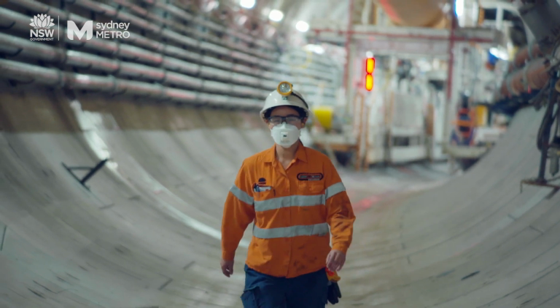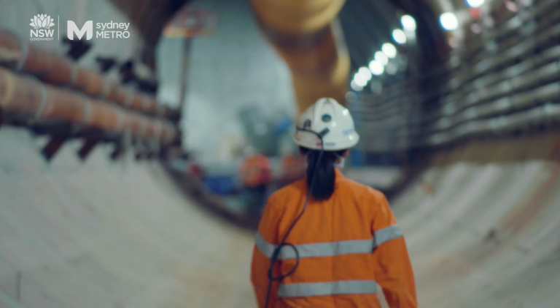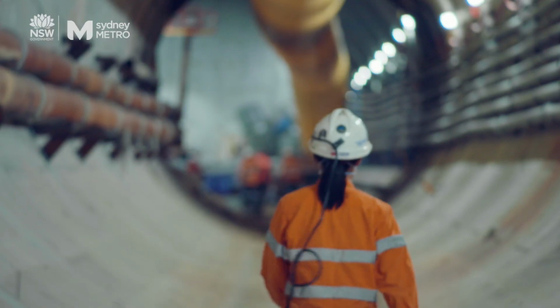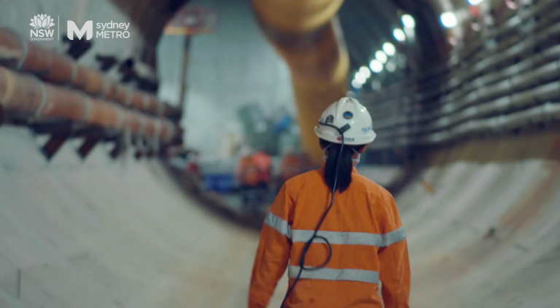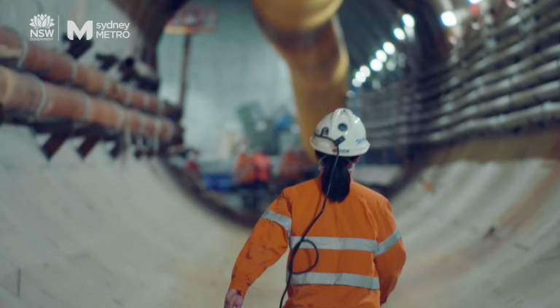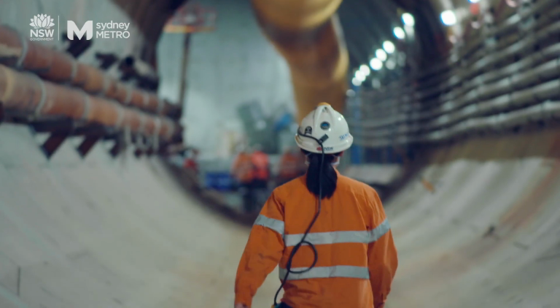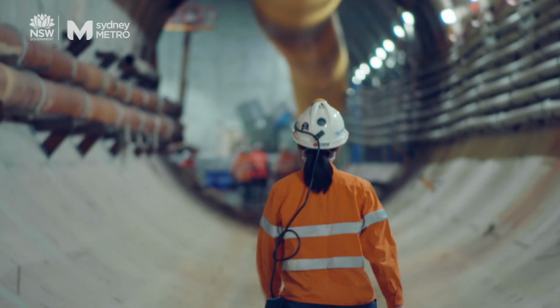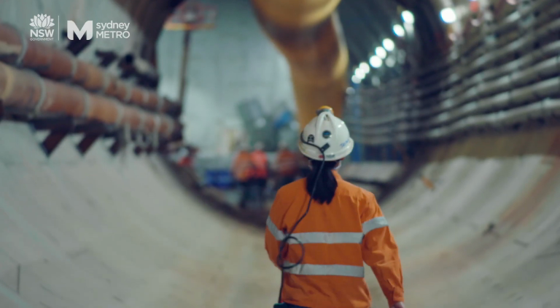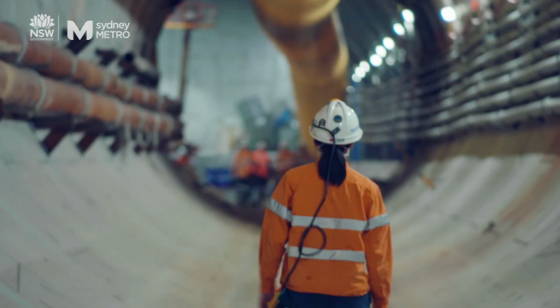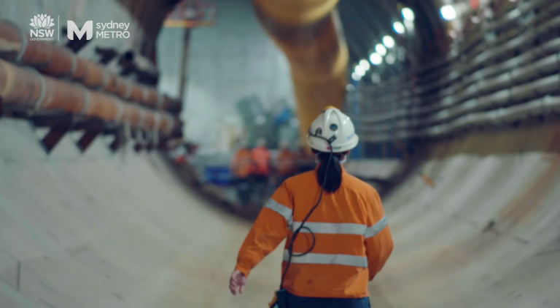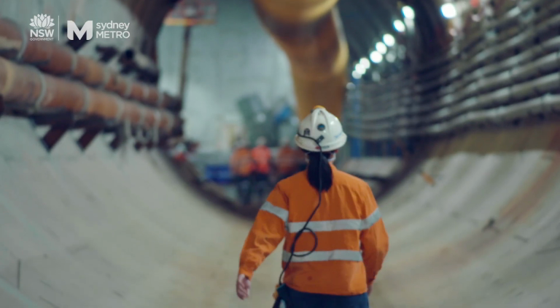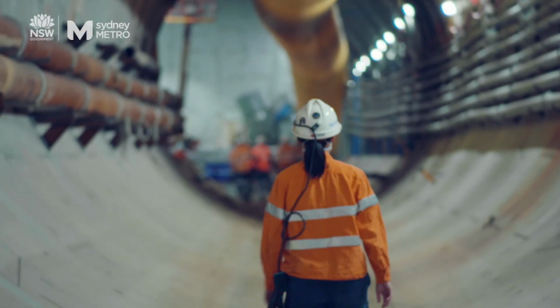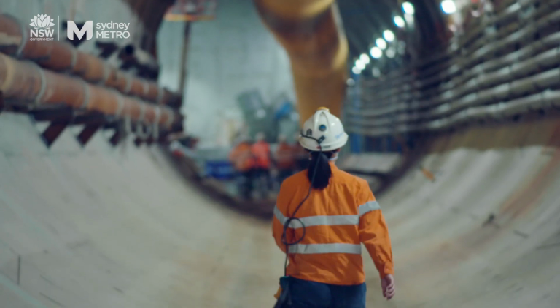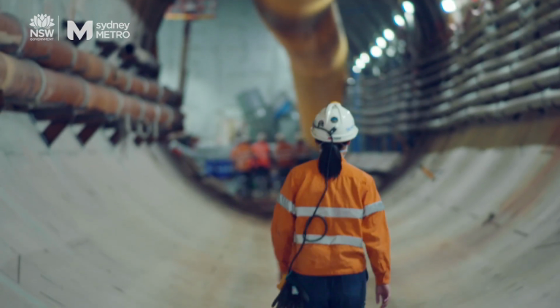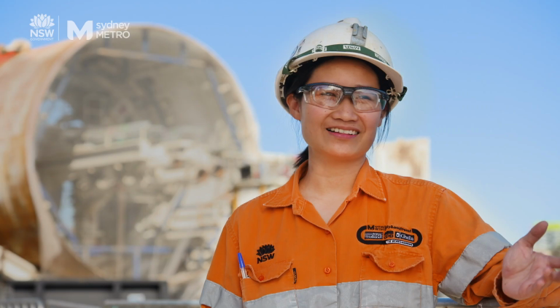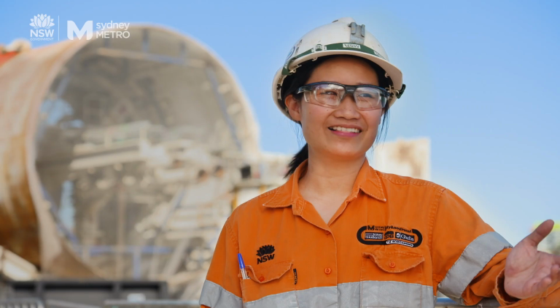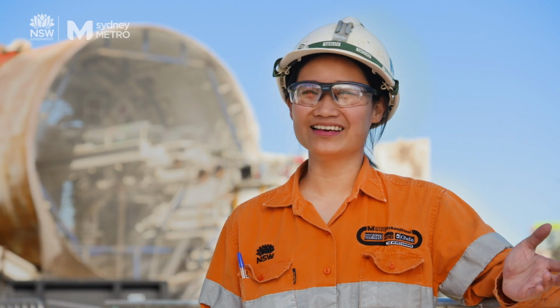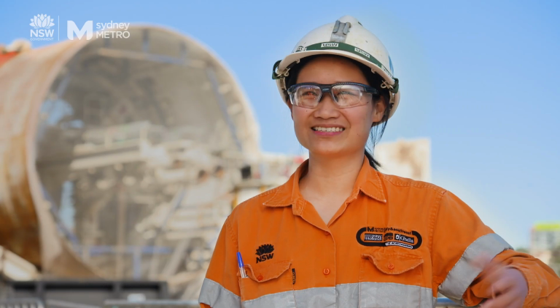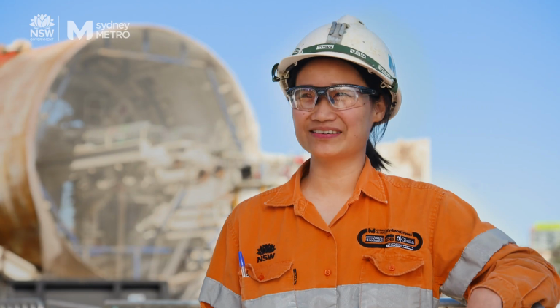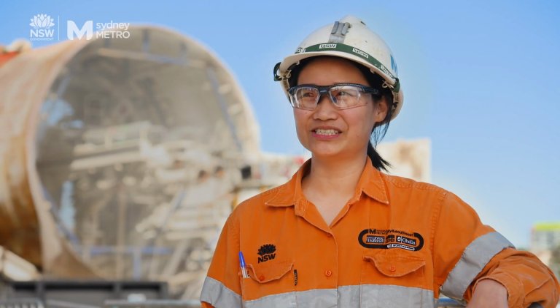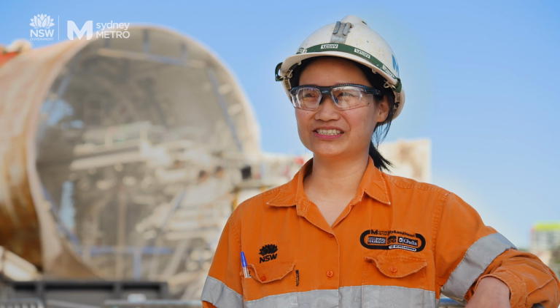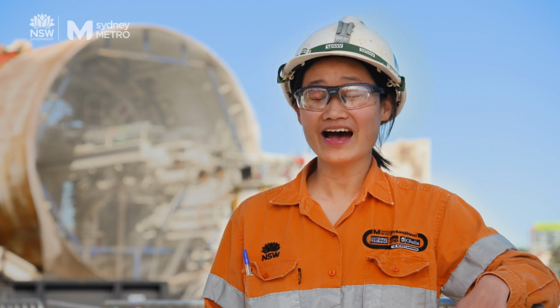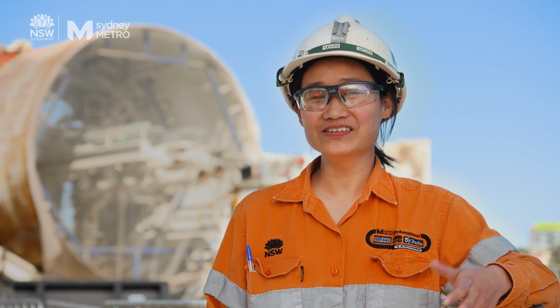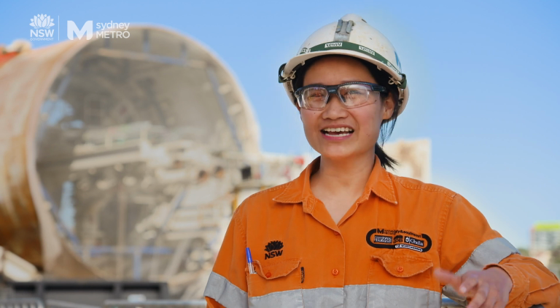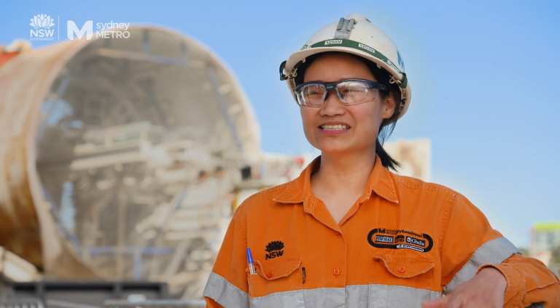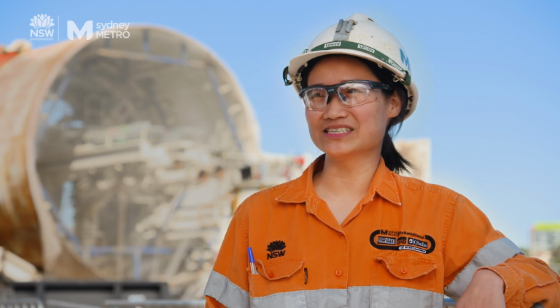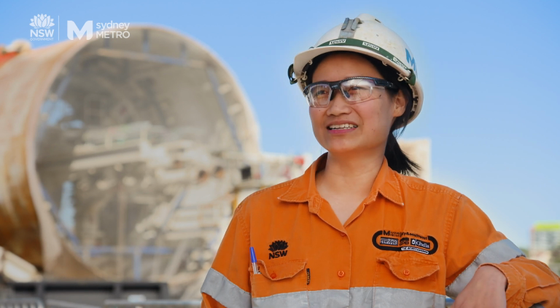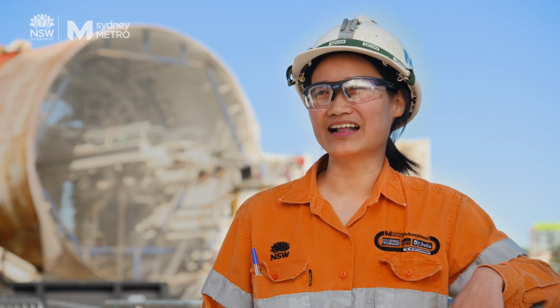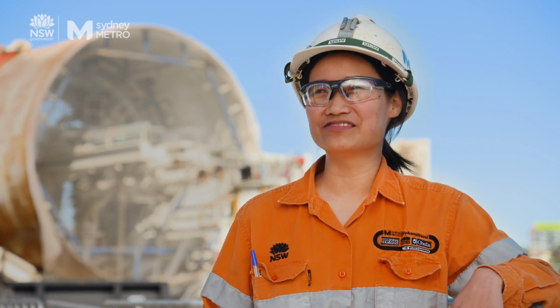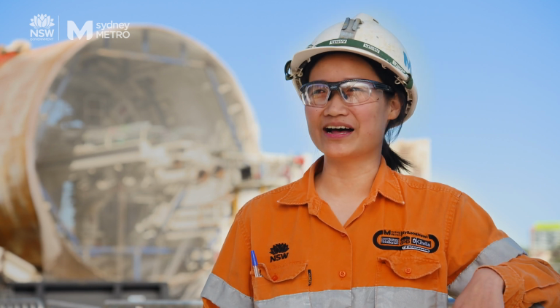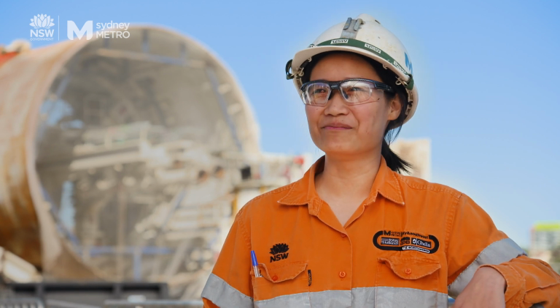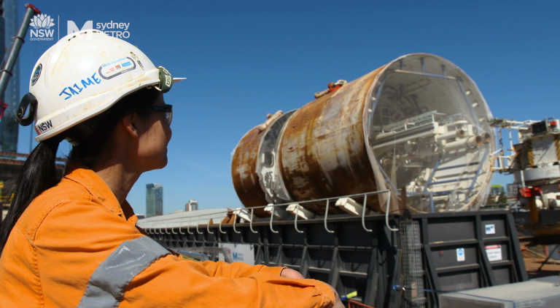Every day I'm very proud to be part of a project like this, which I would say is a once in a lifetime. Great job everyone.